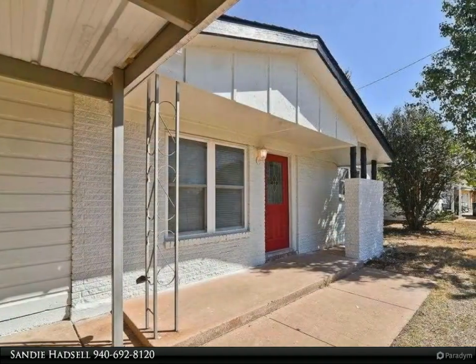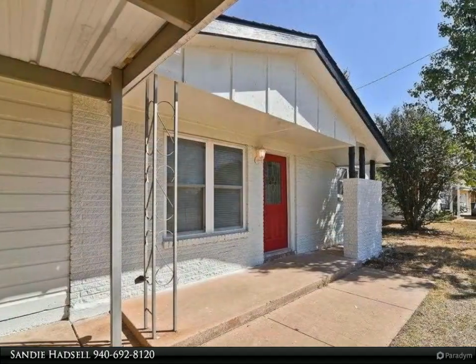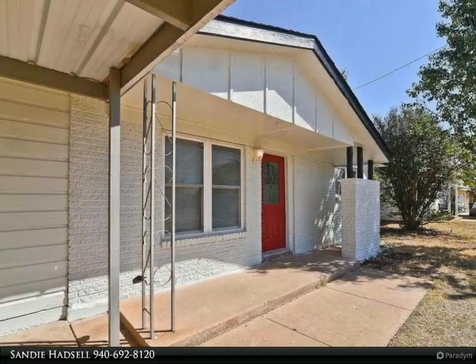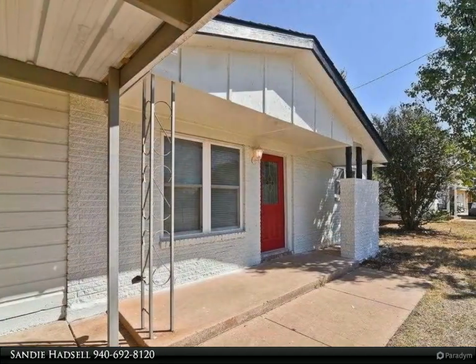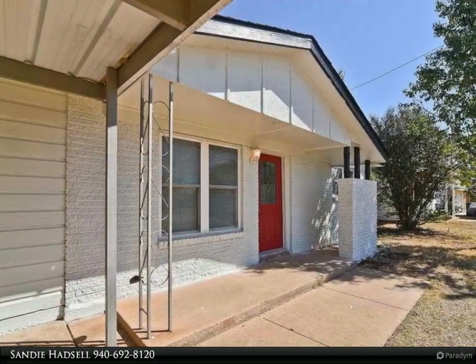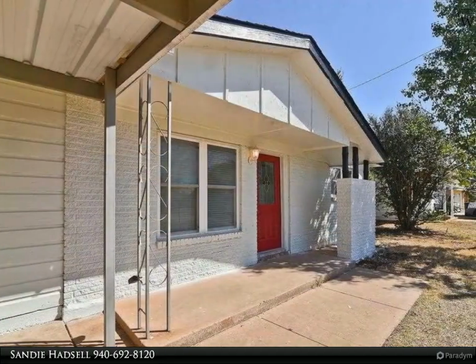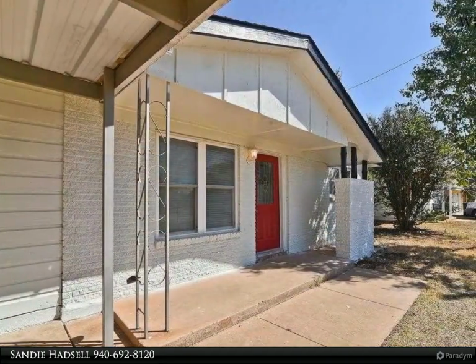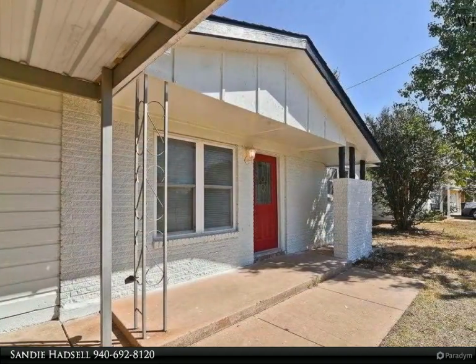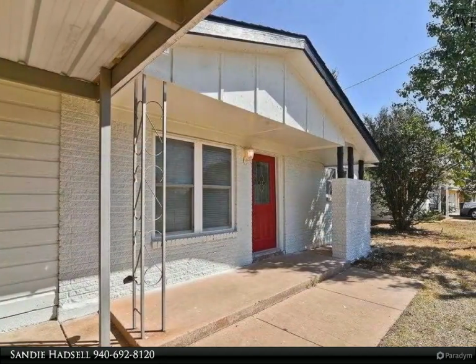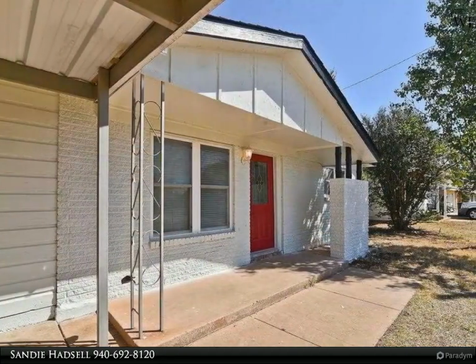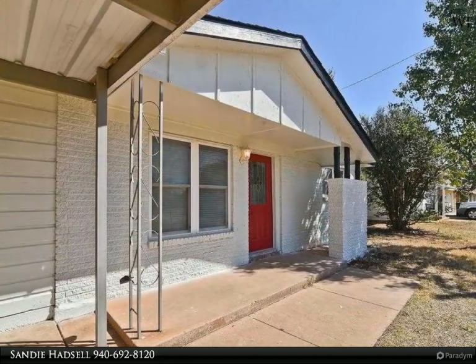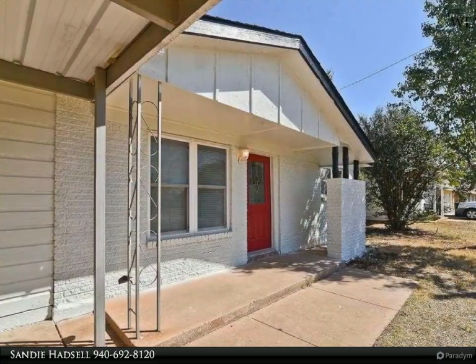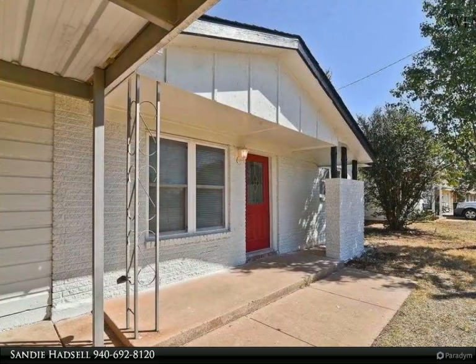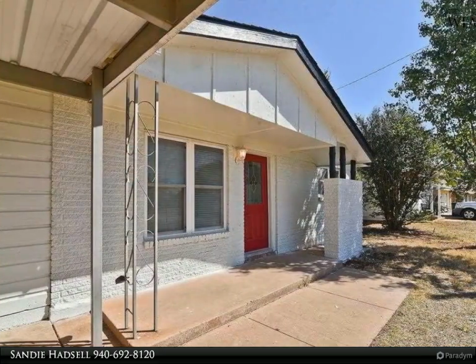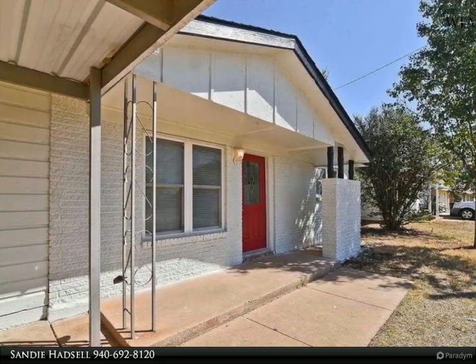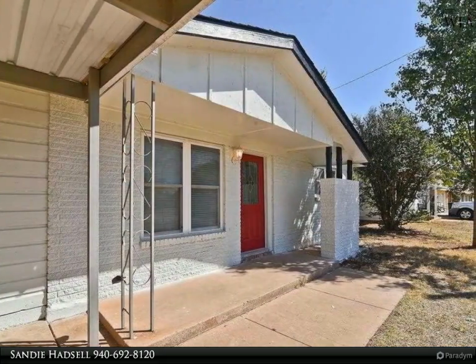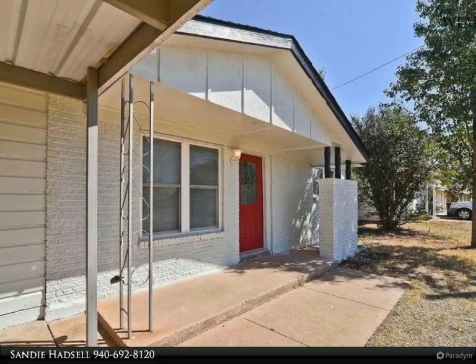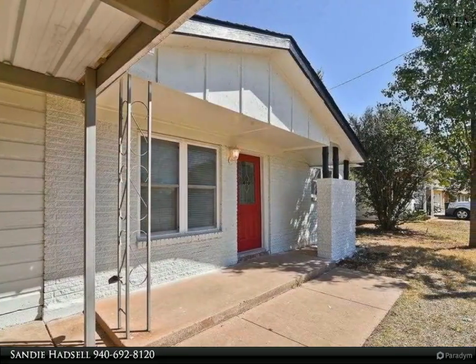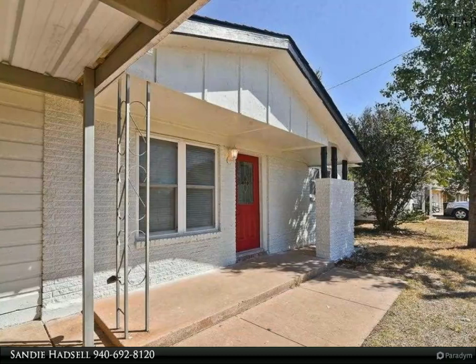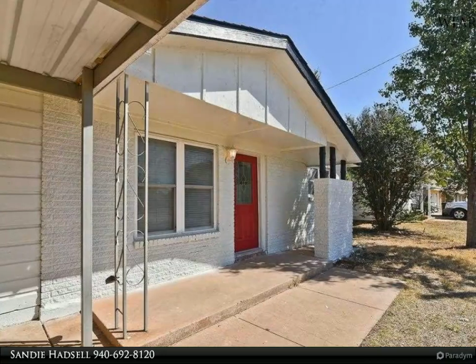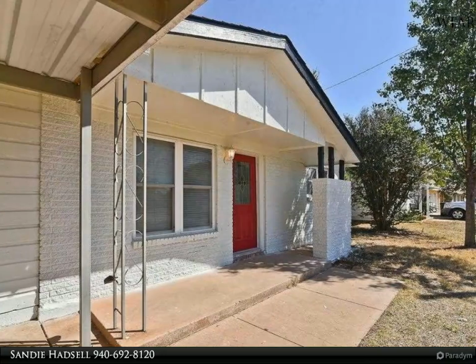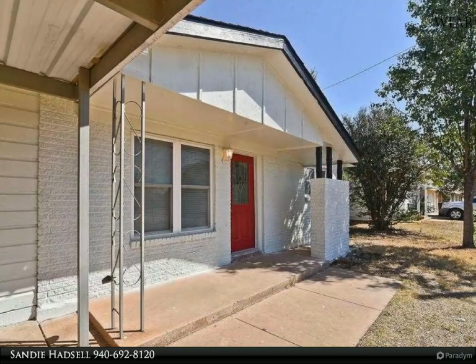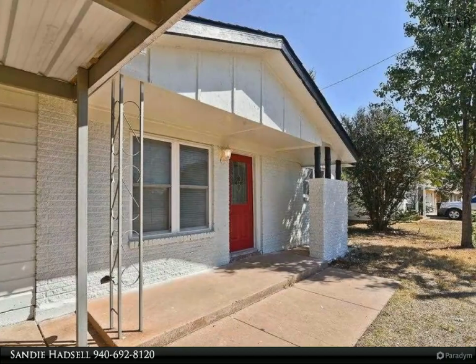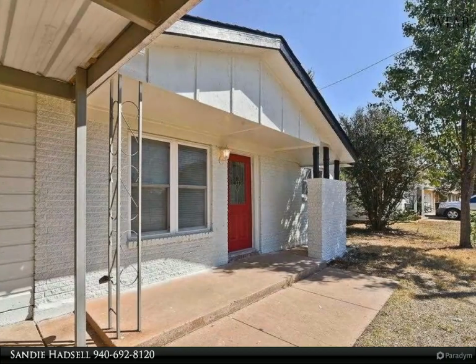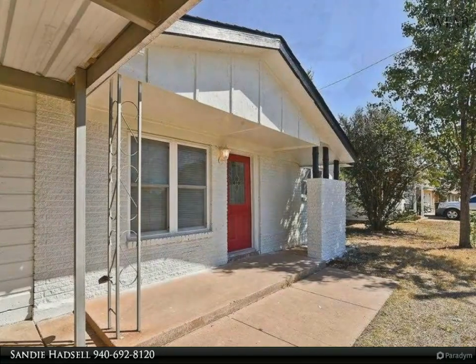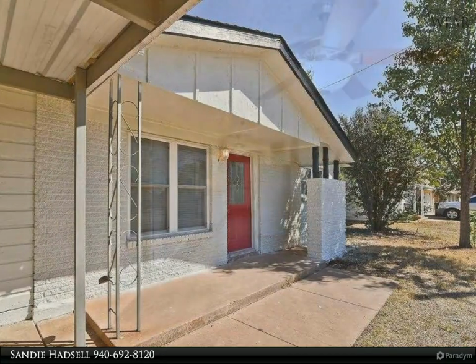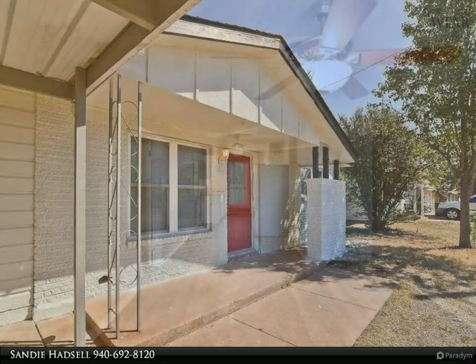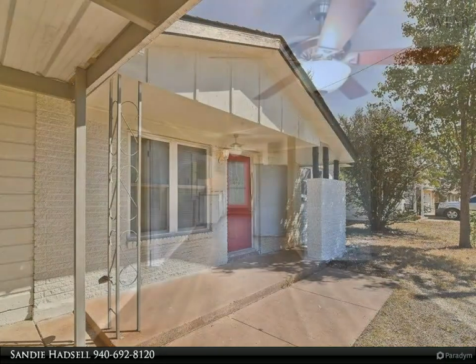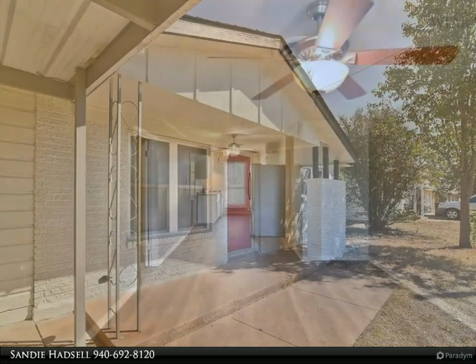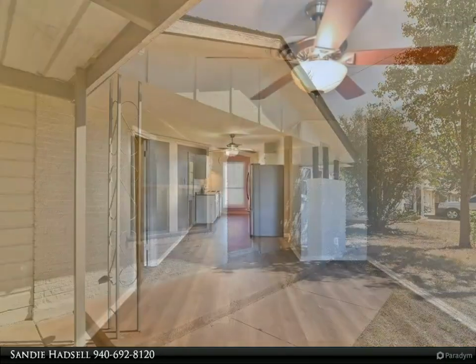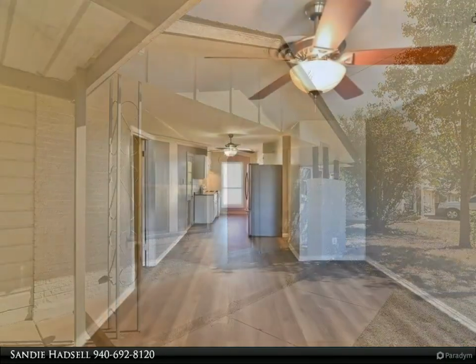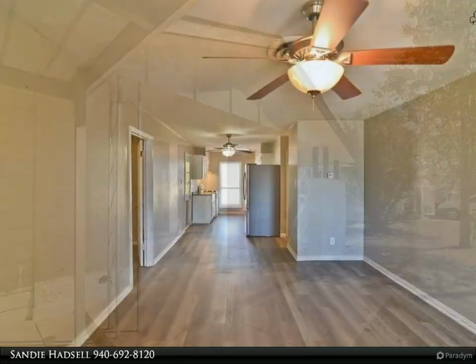Laminate flooring throughout making it a breeze to keep clean. Pretty kitchen with all appliances to remain.